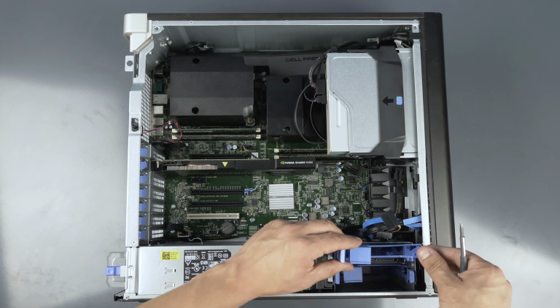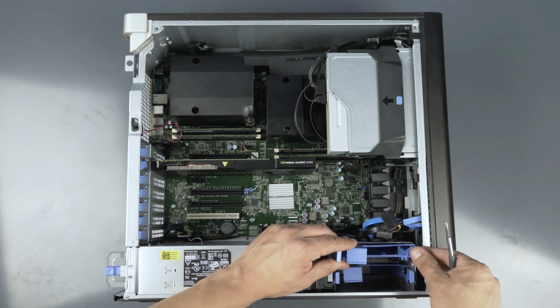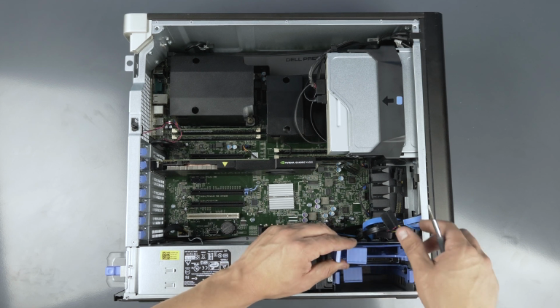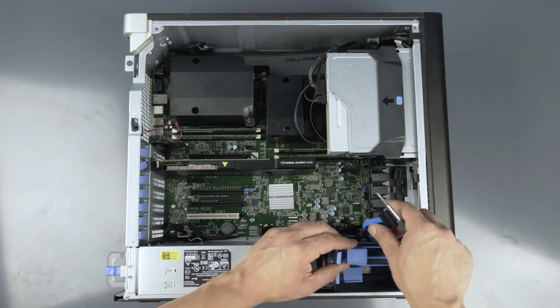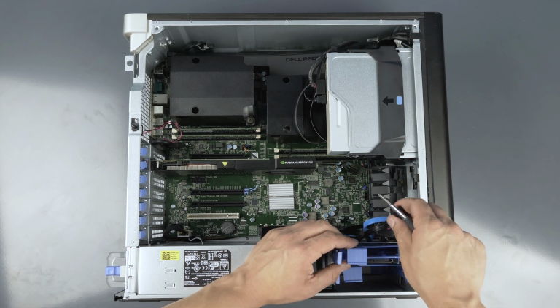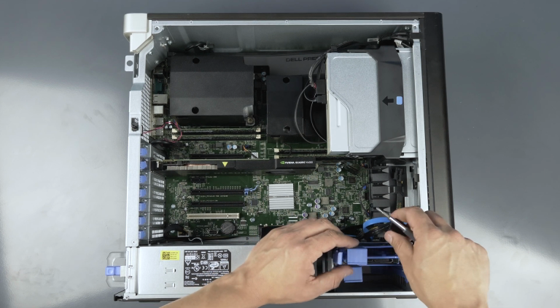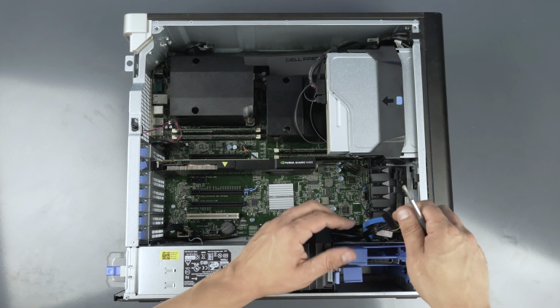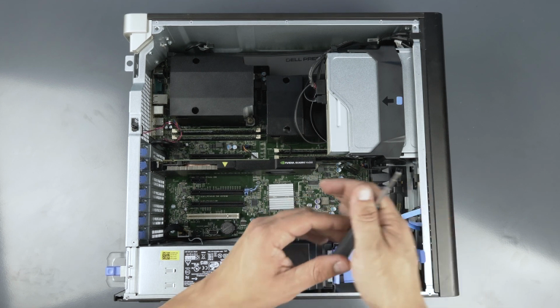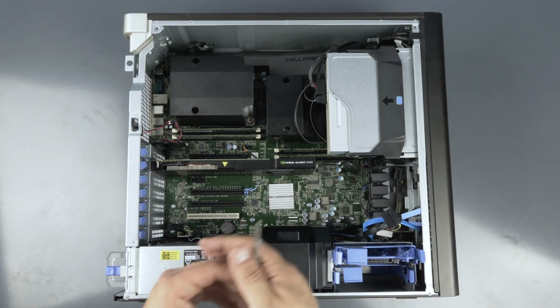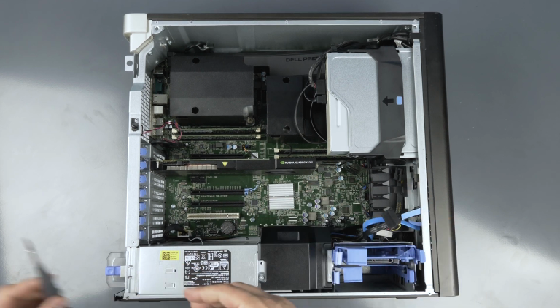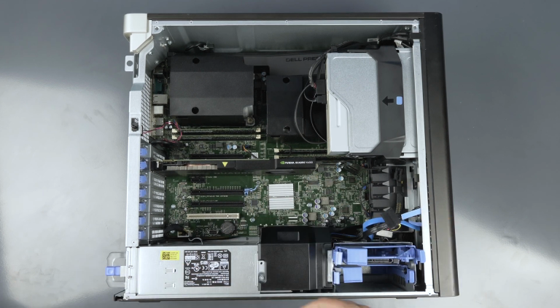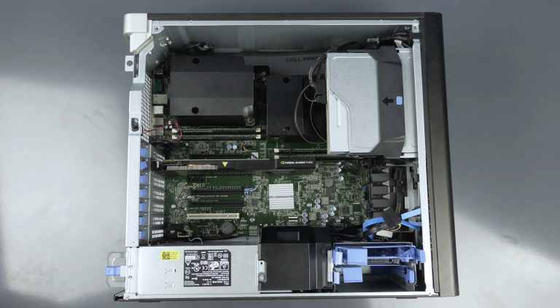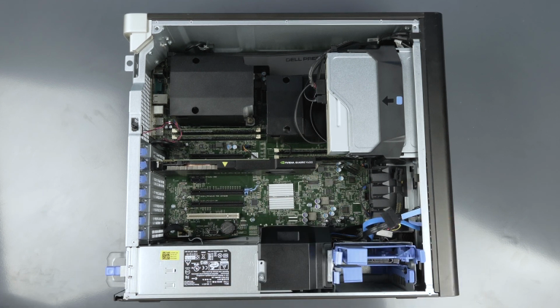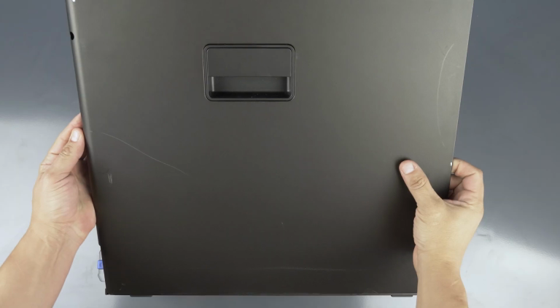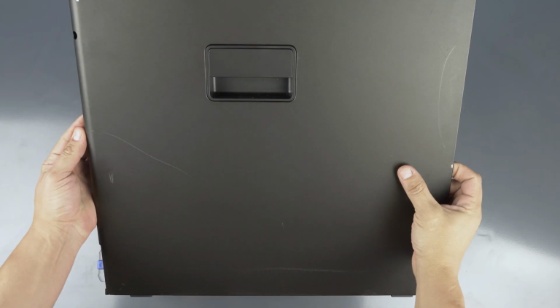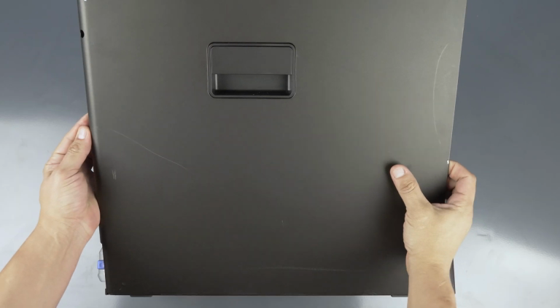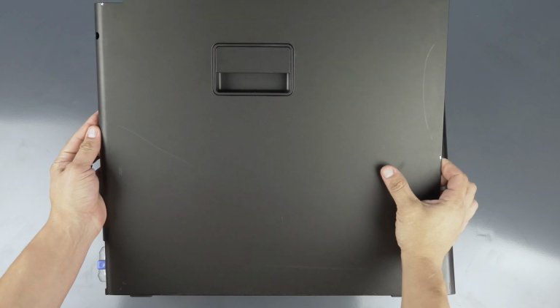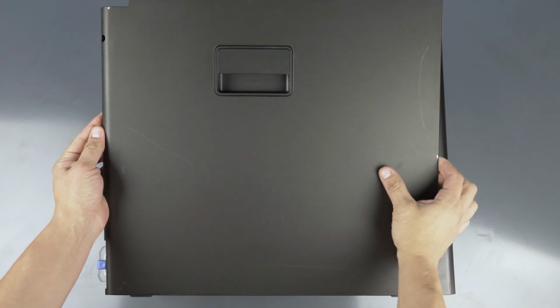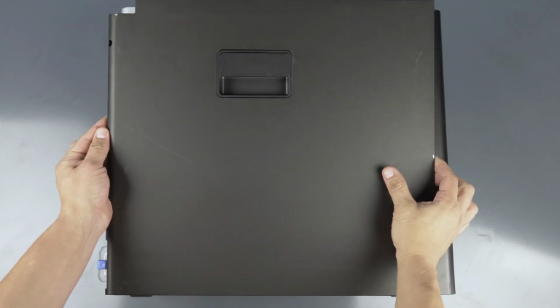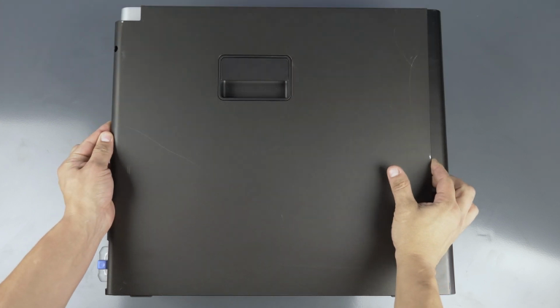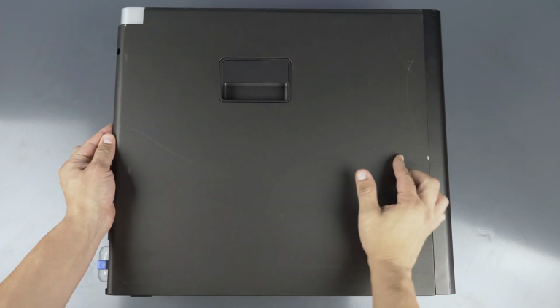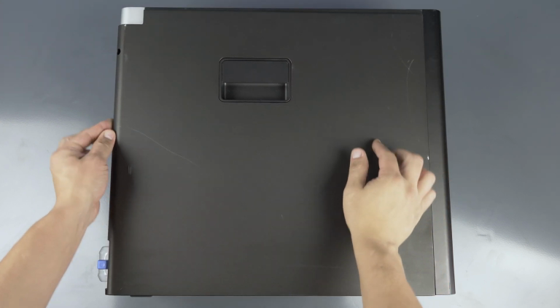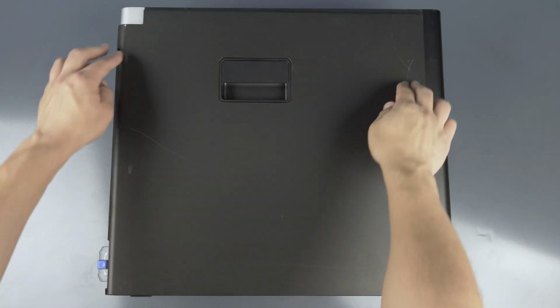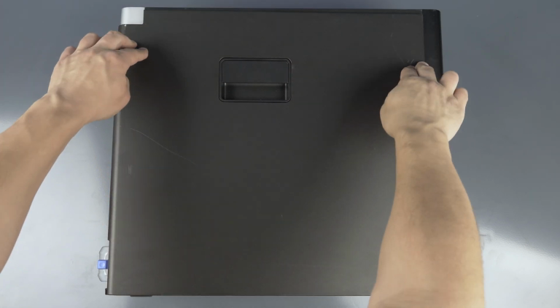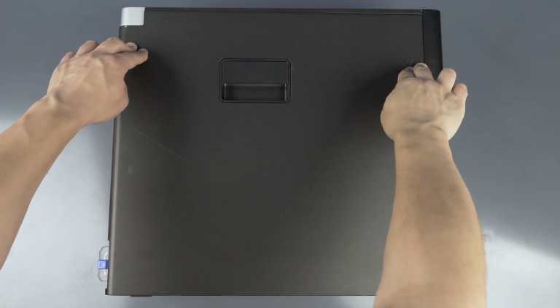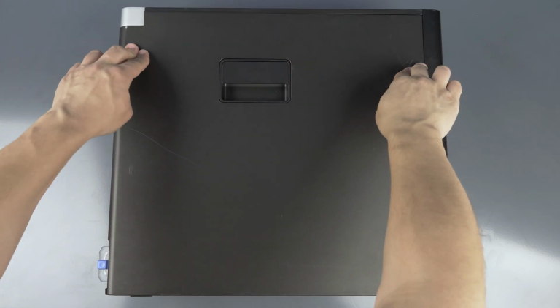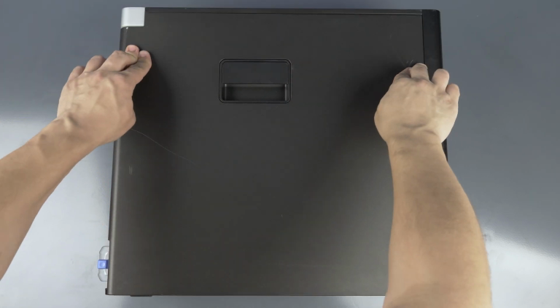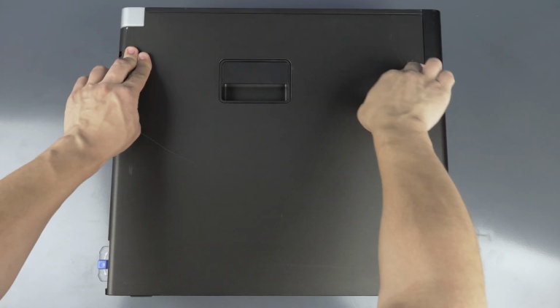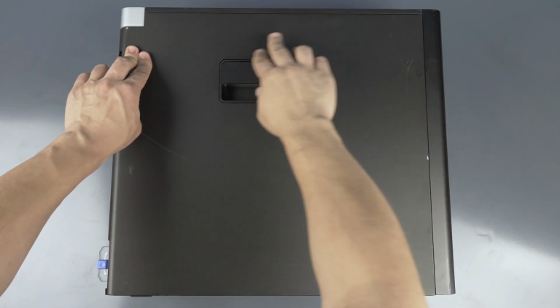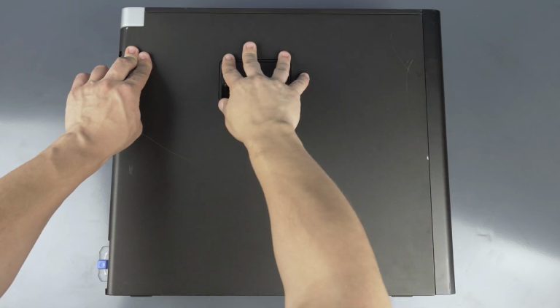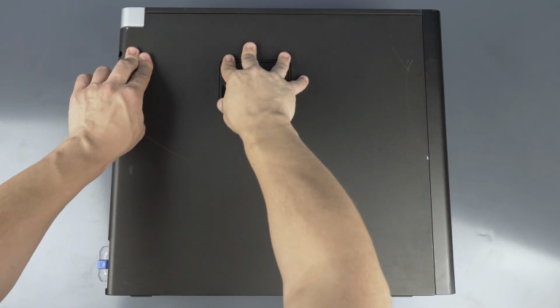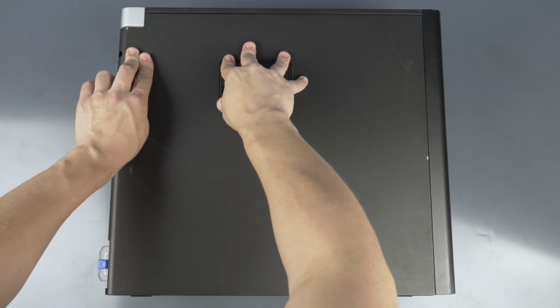Regardless of the chosen drive, ensure both cables are attached. Now that it is installed, reattach the outer panel and you are done.